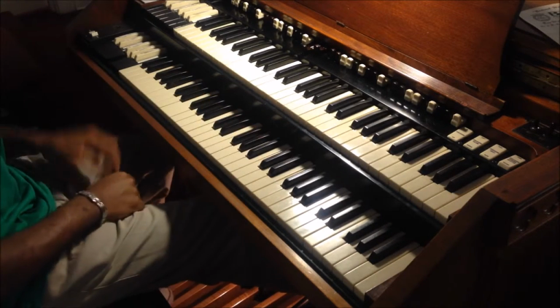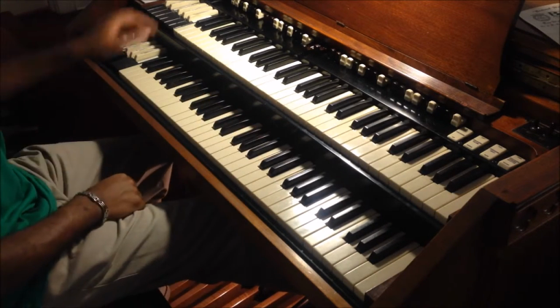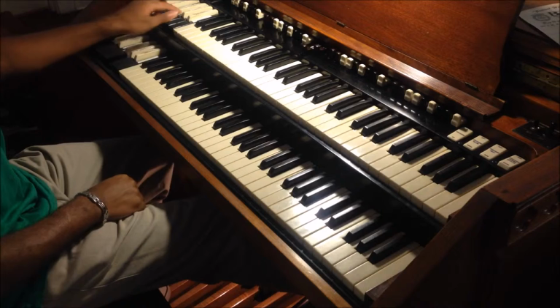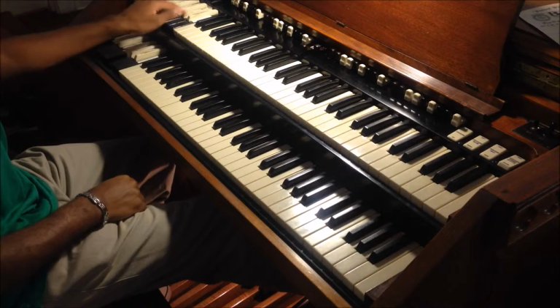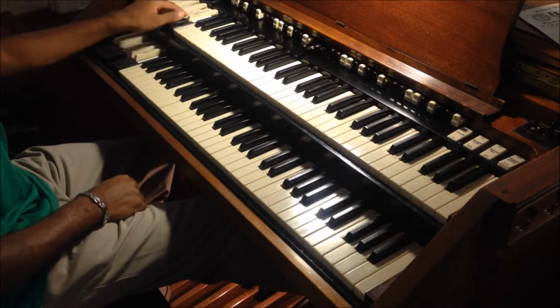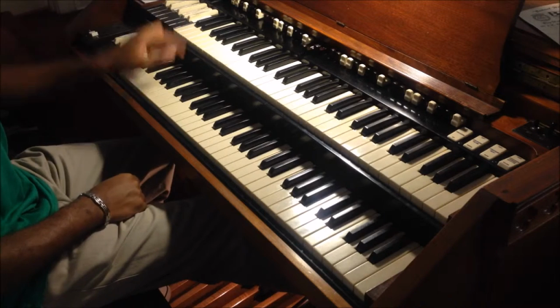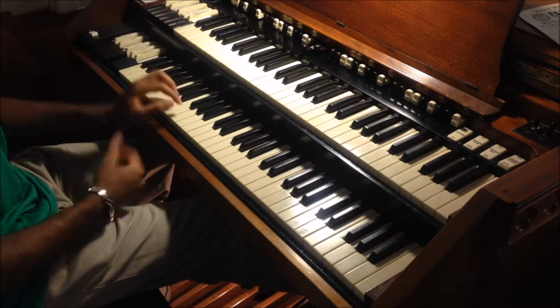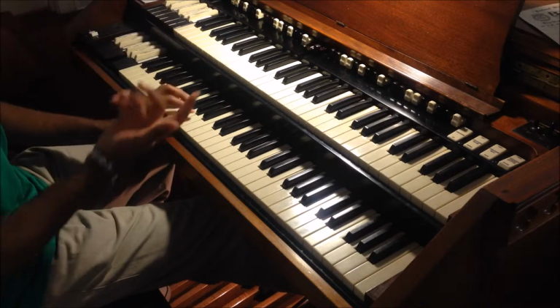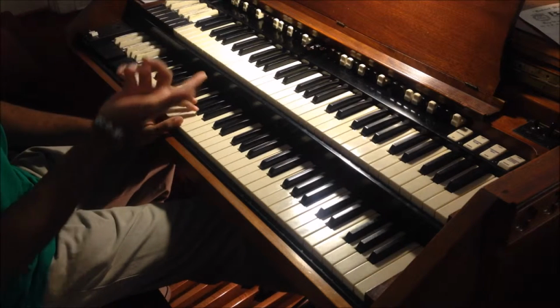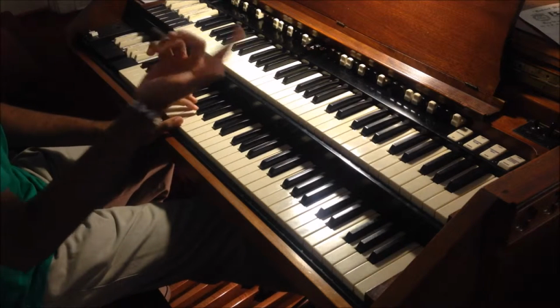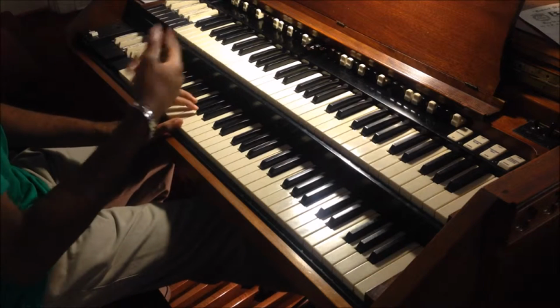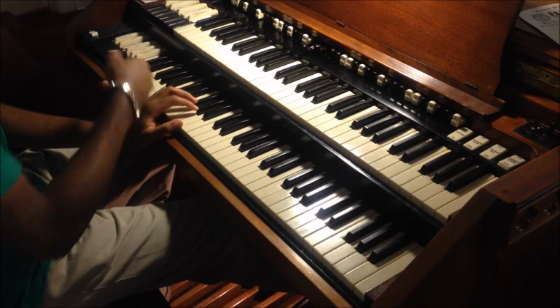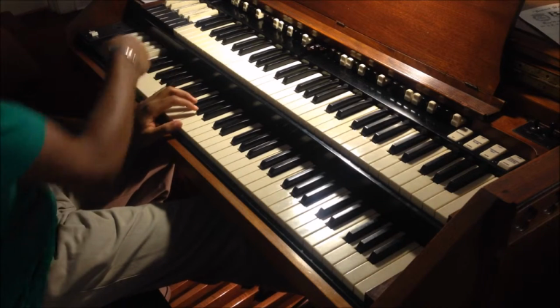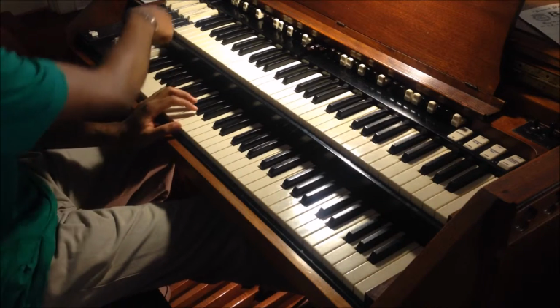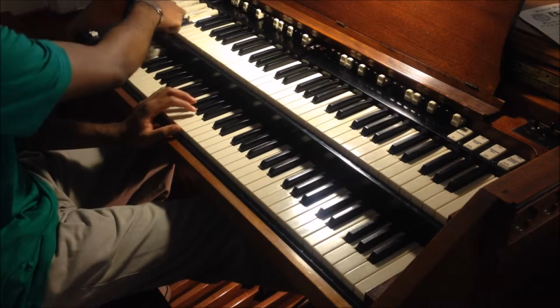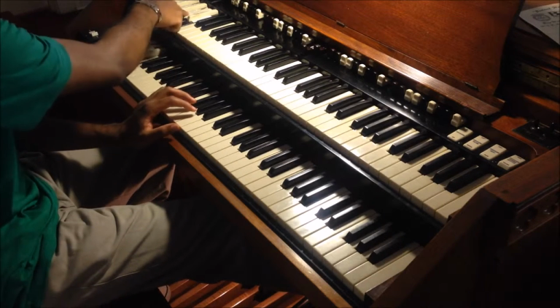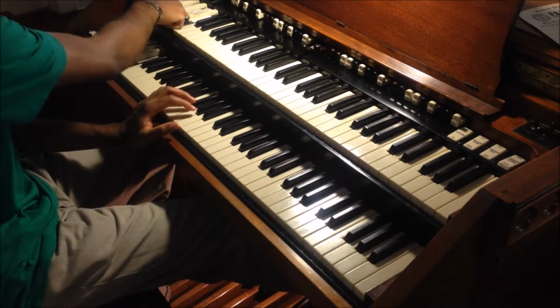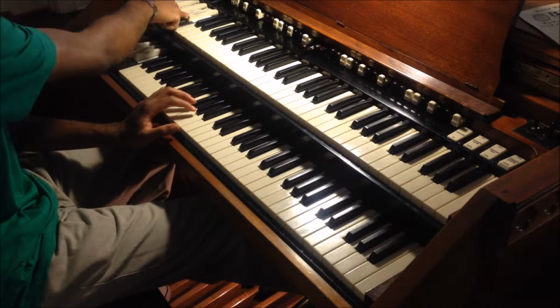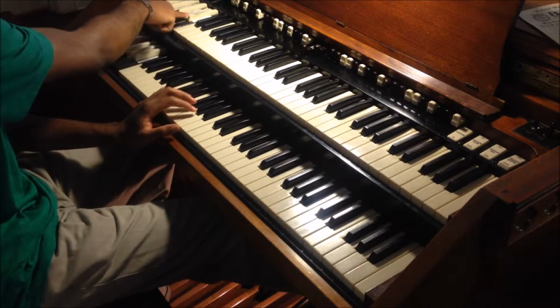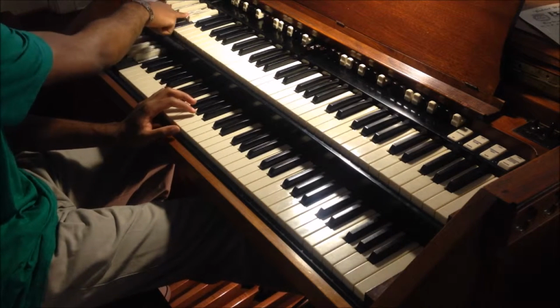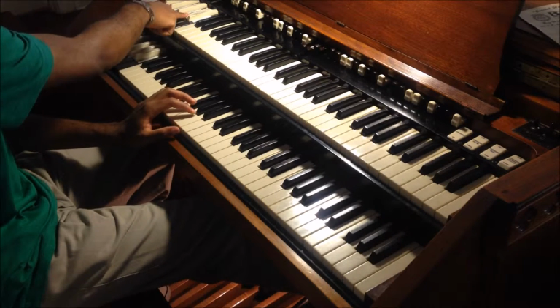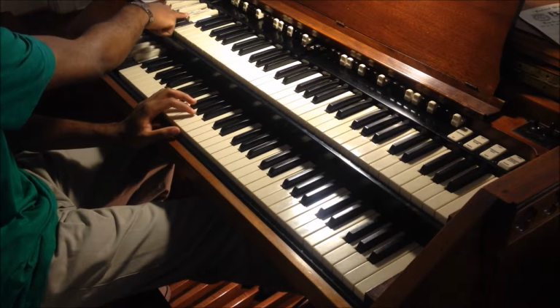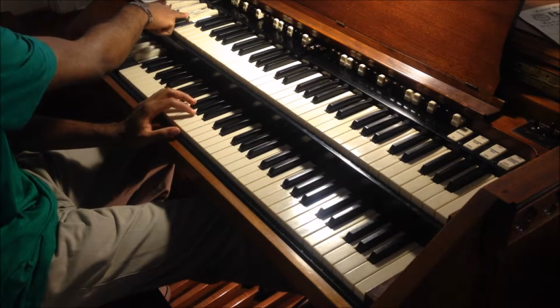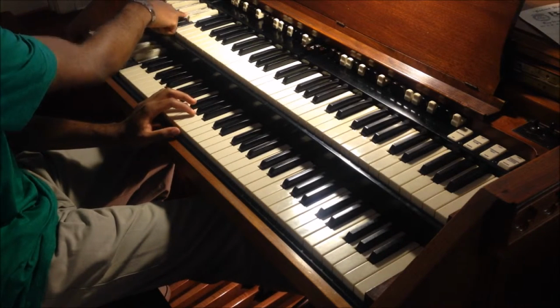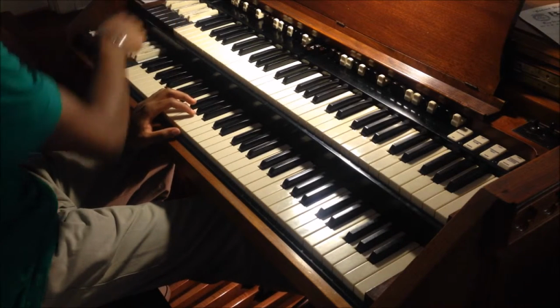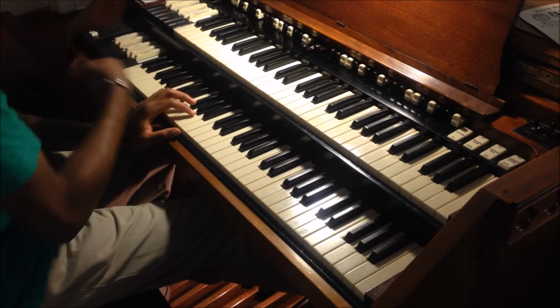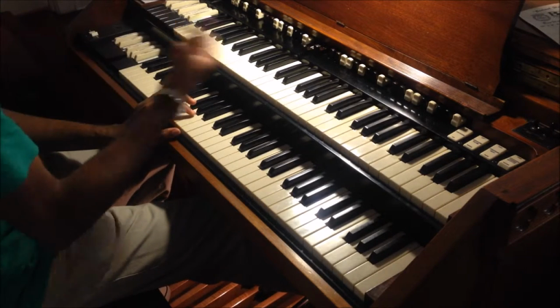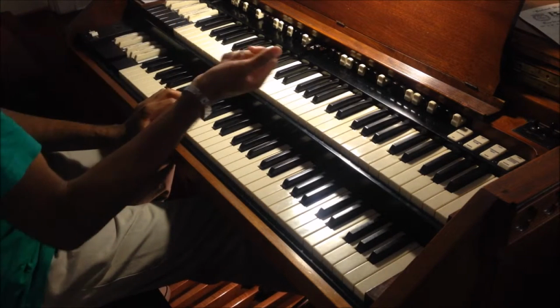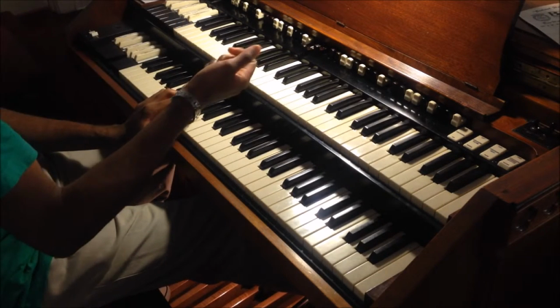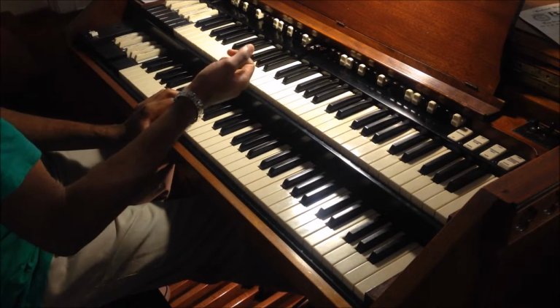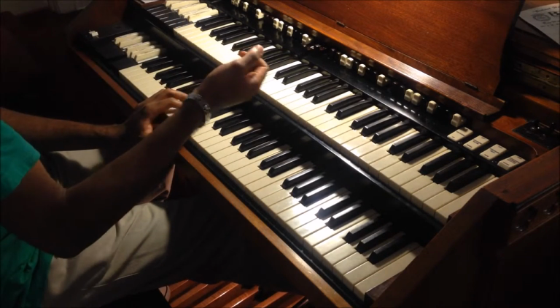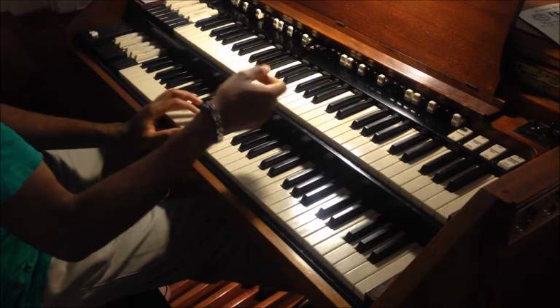And I'll even include the A-flat on the top manual, which is actually a trumpet sound.